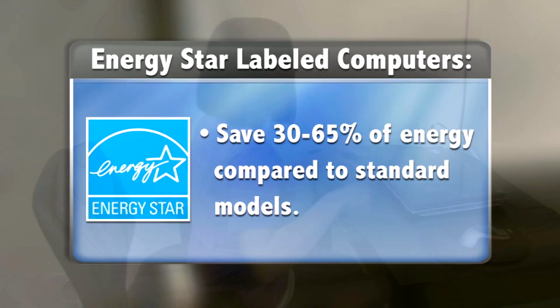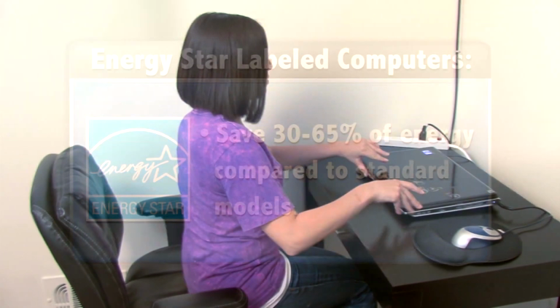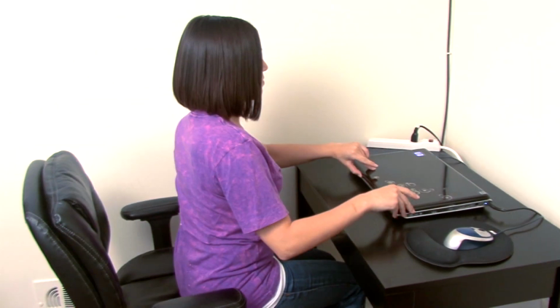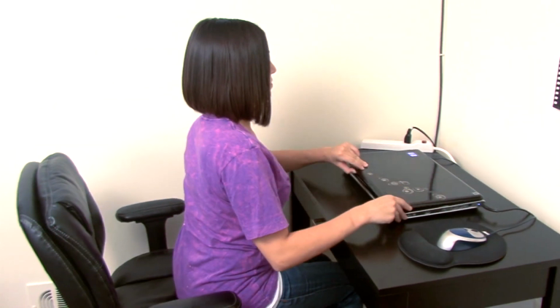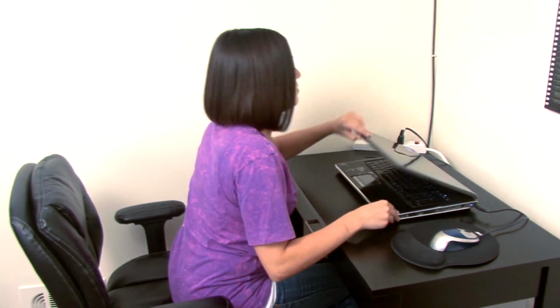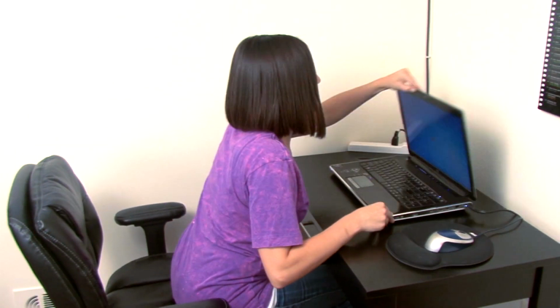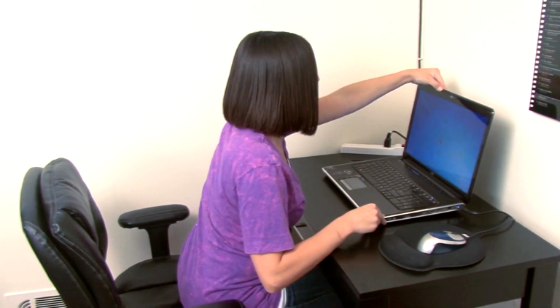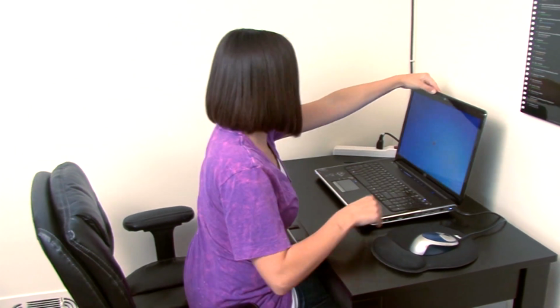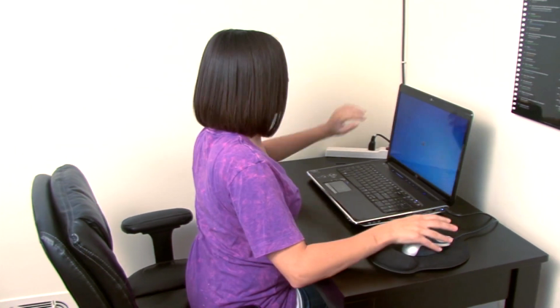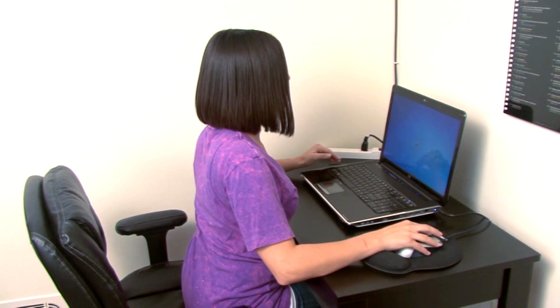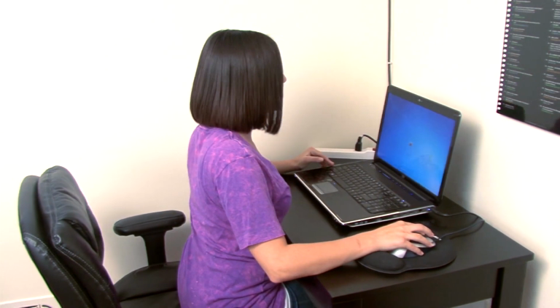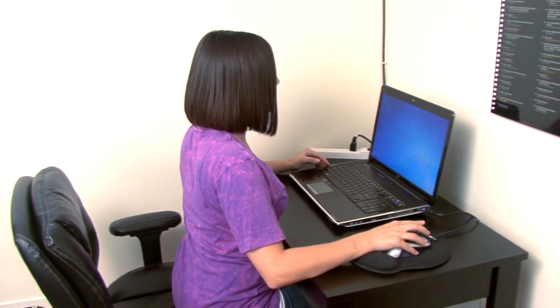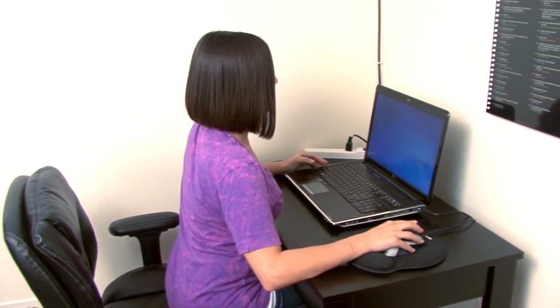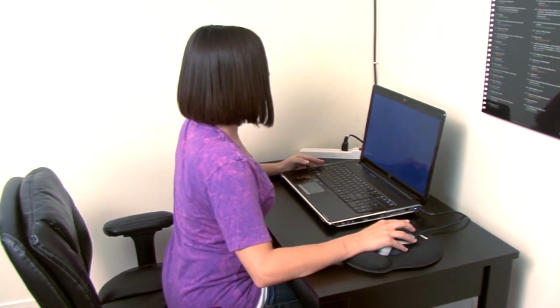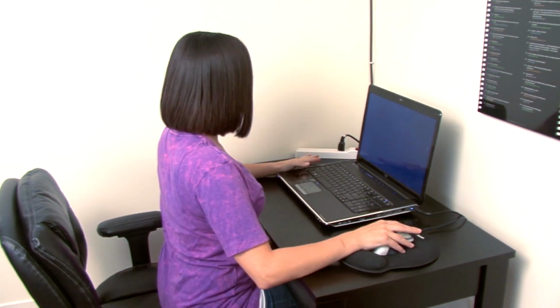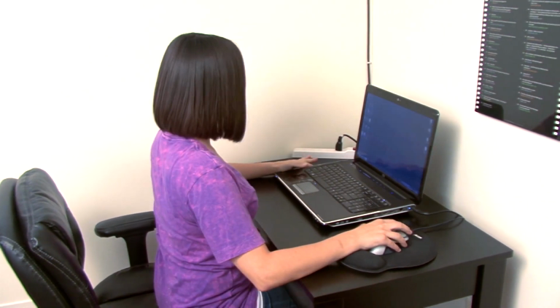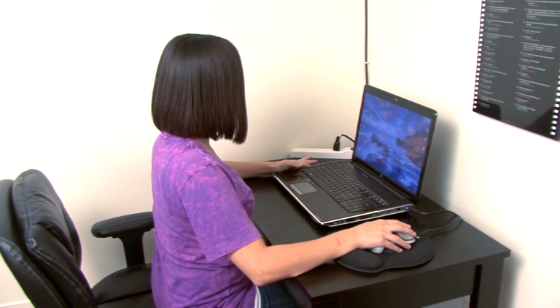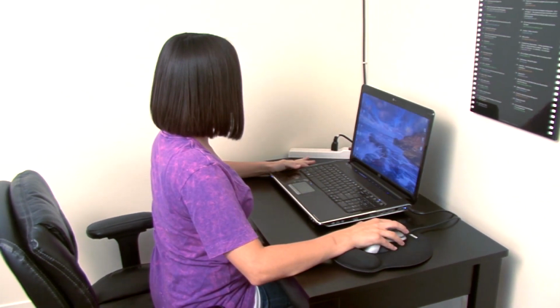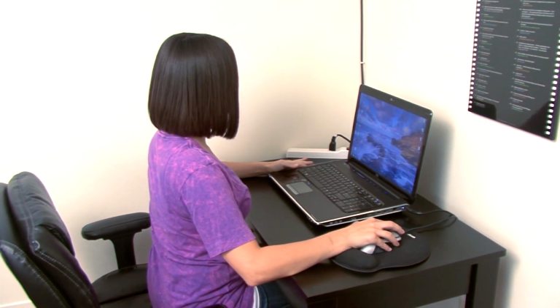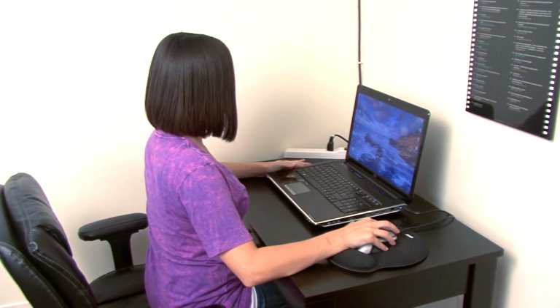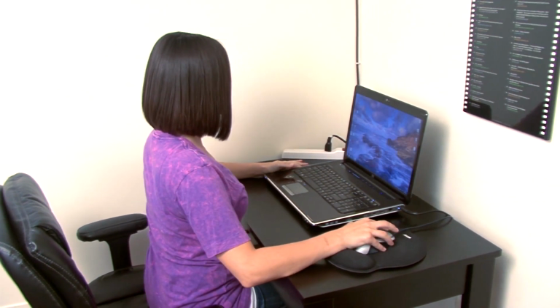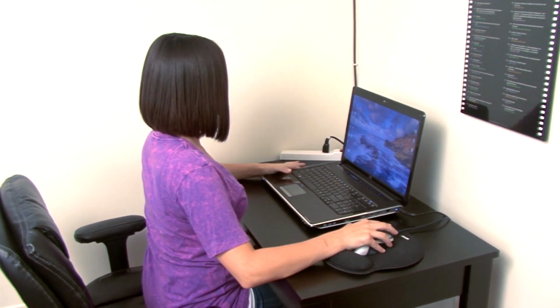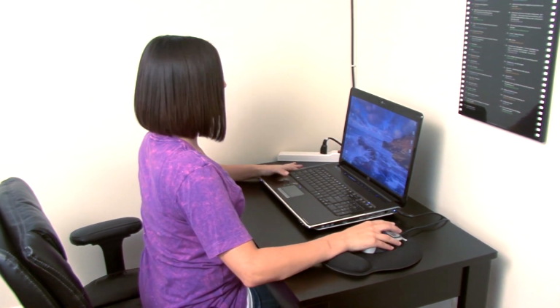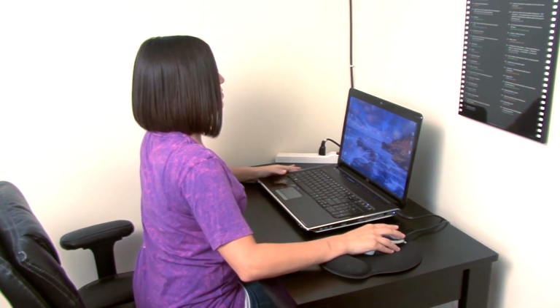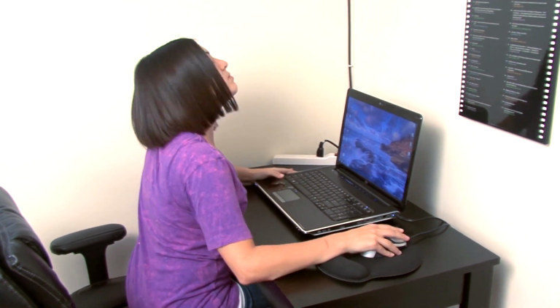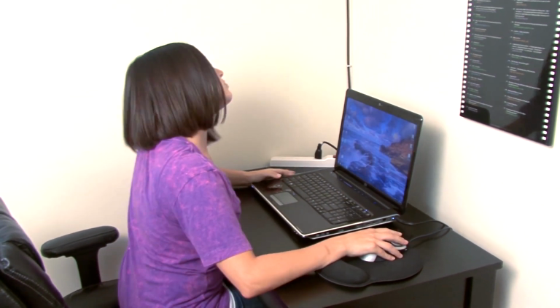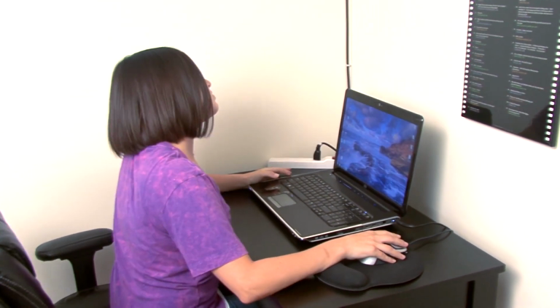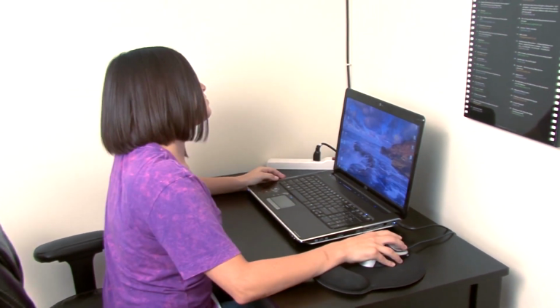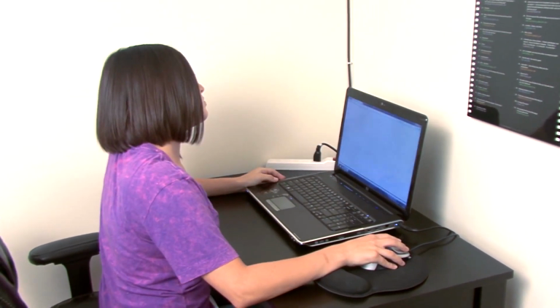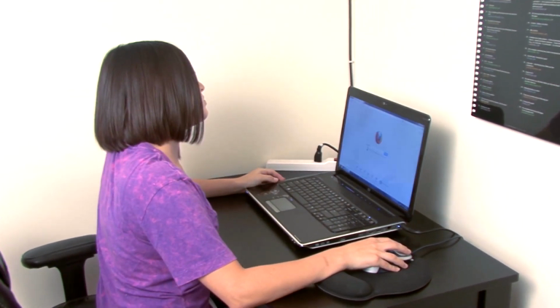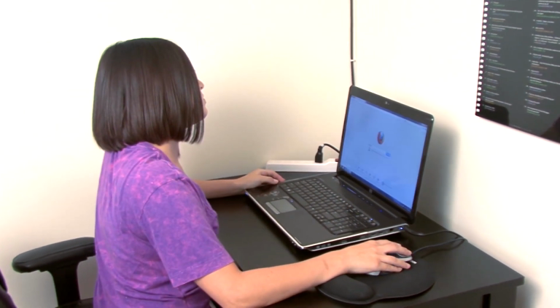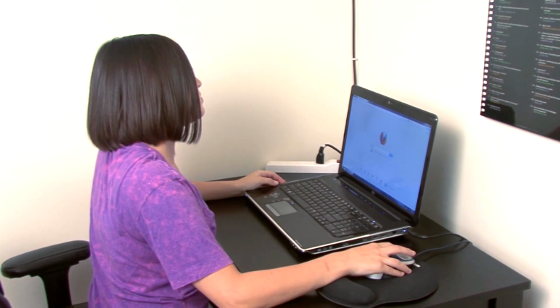For additional savings, consider buying a laptop during your next upgrade. They use much less energy than desktop computers.